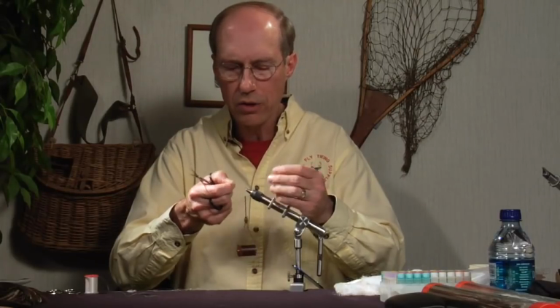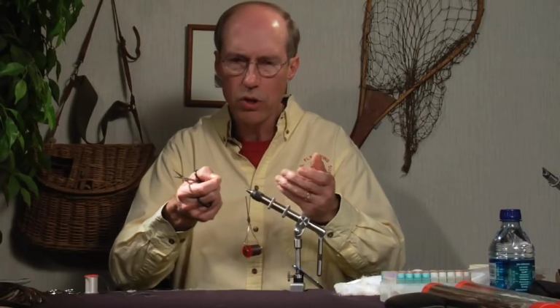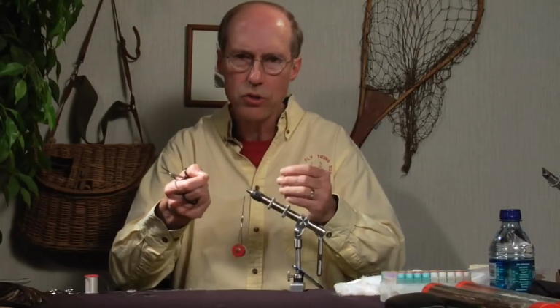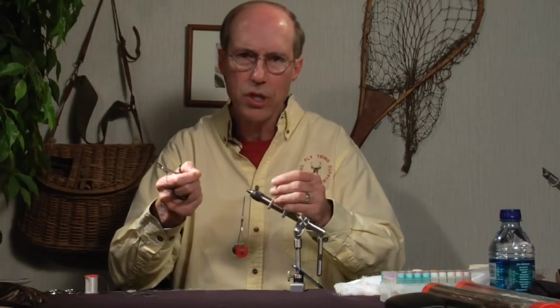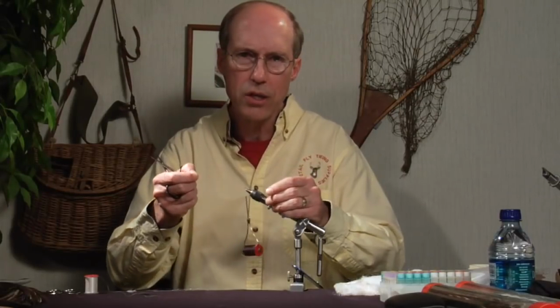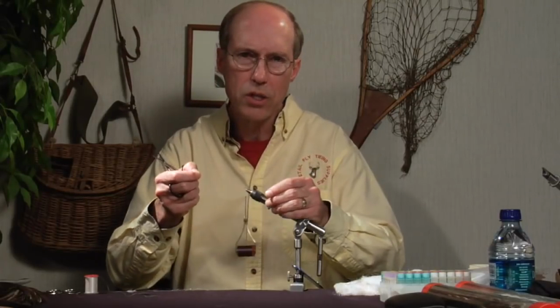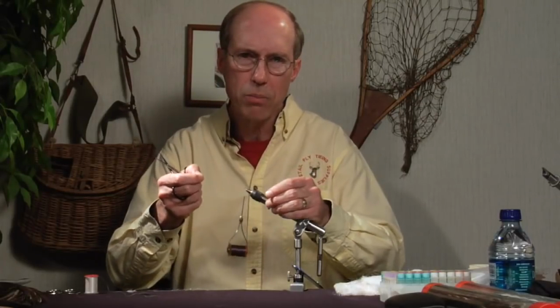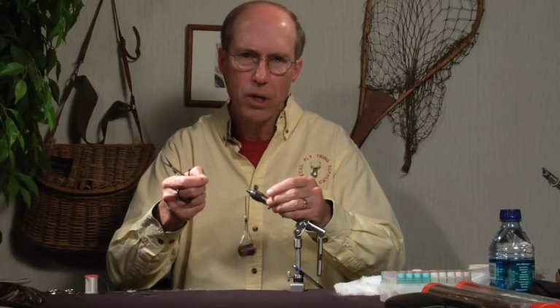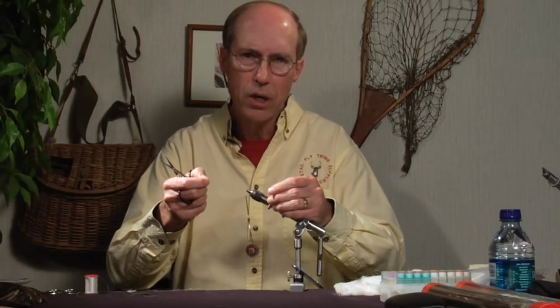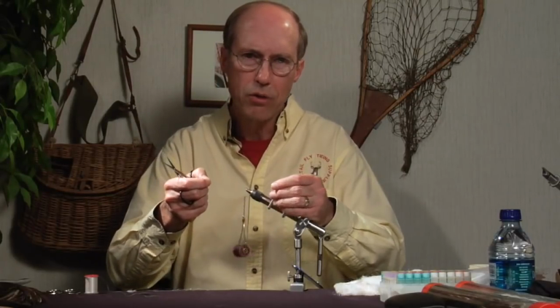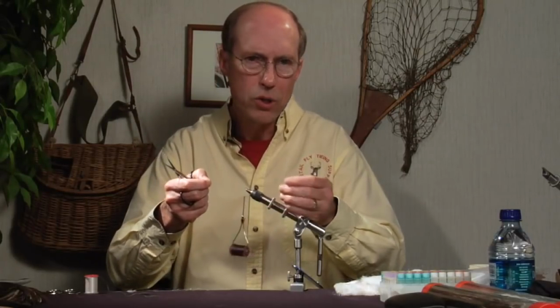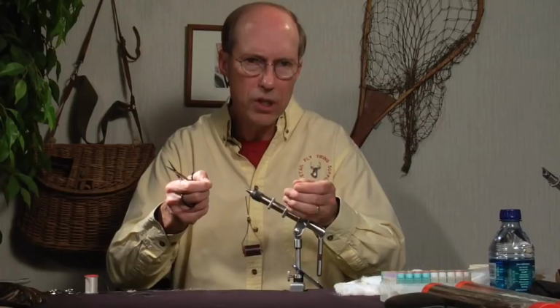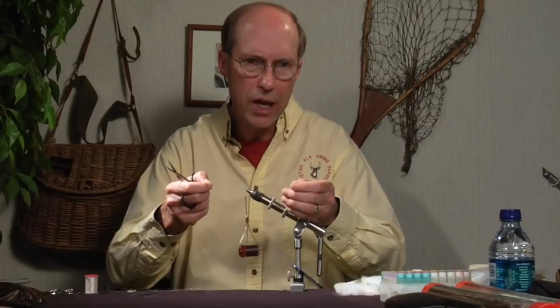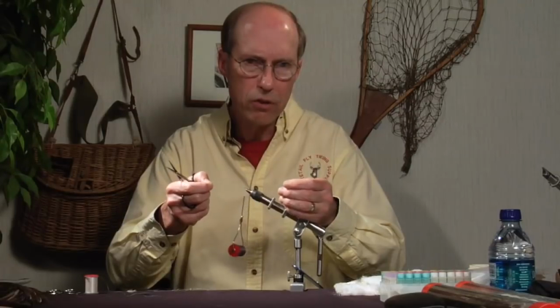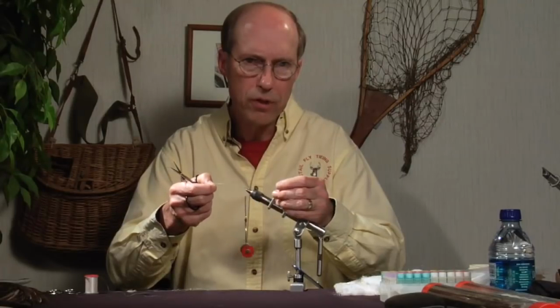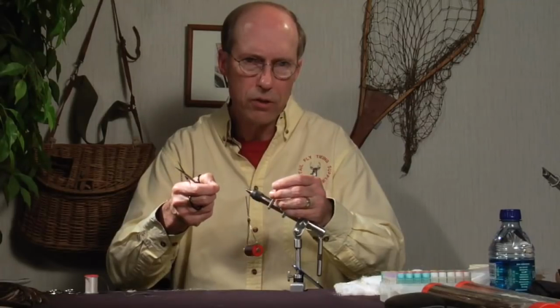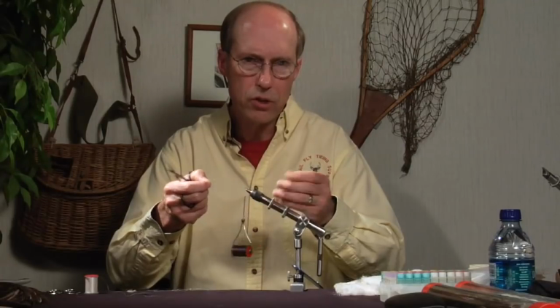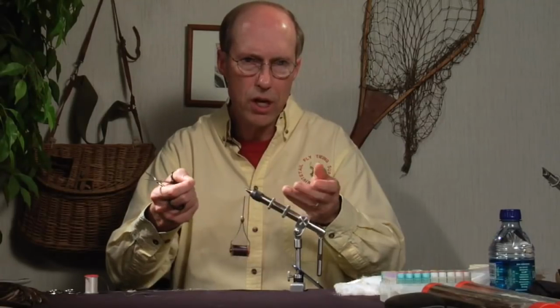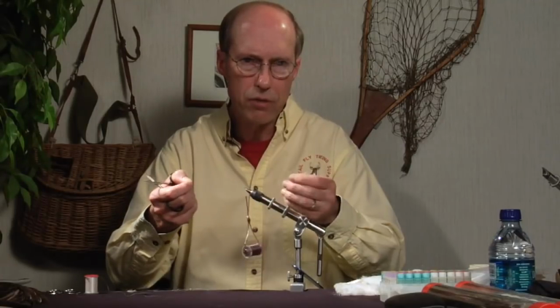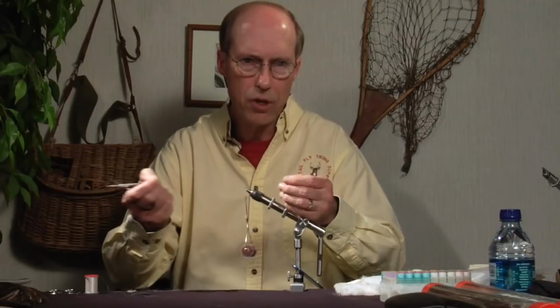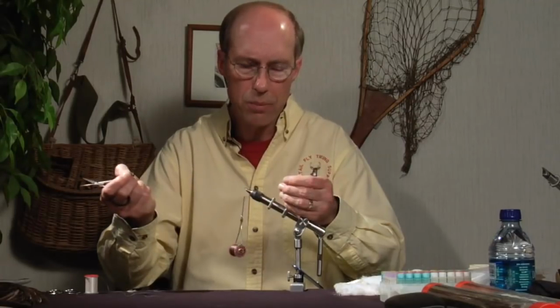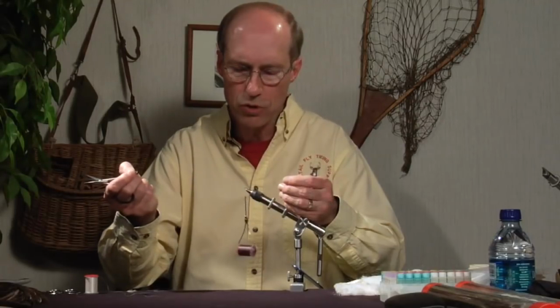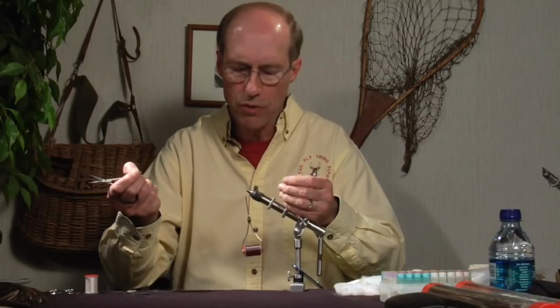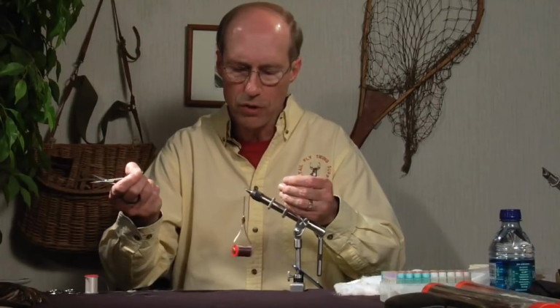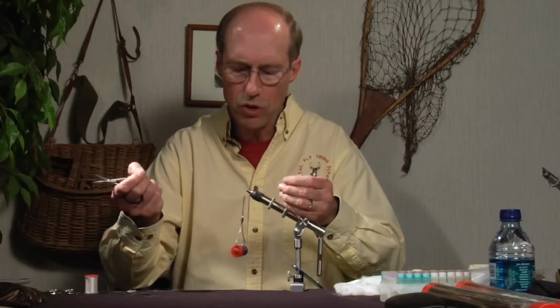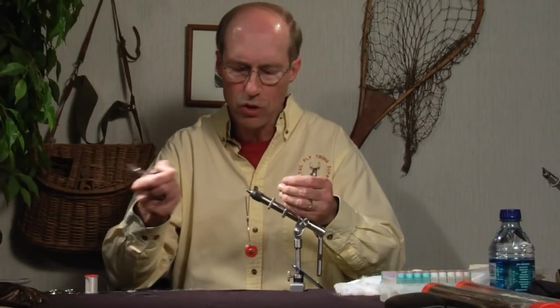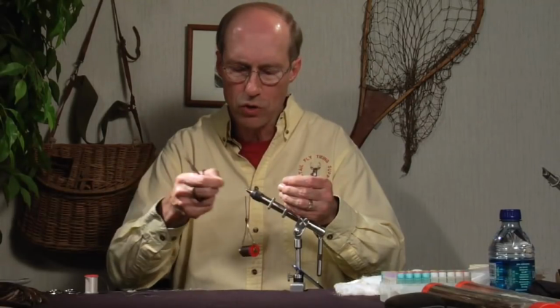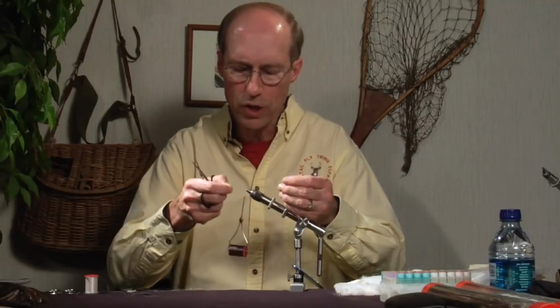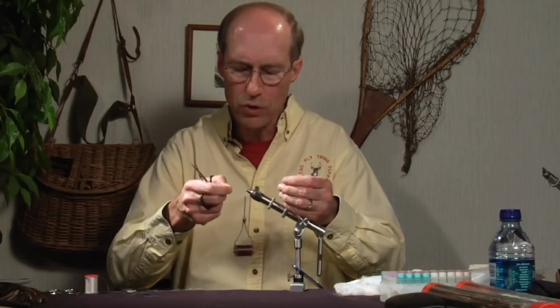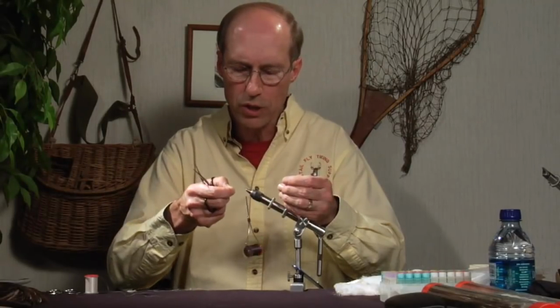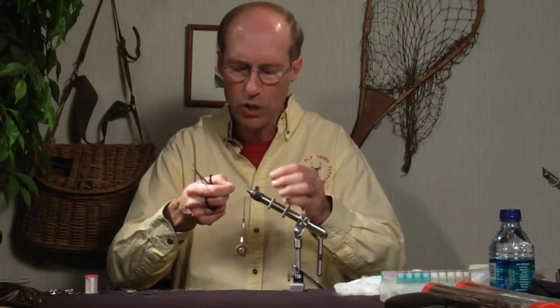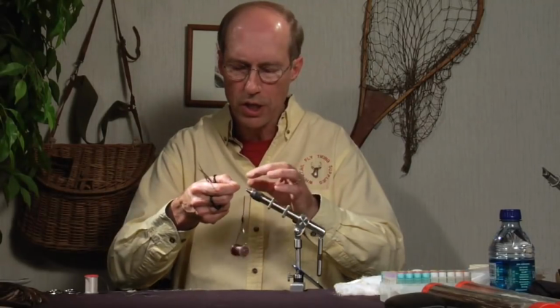You can also tie the tip of a grizzly hackle feather. There are a lot of different options for that trailing shuck.